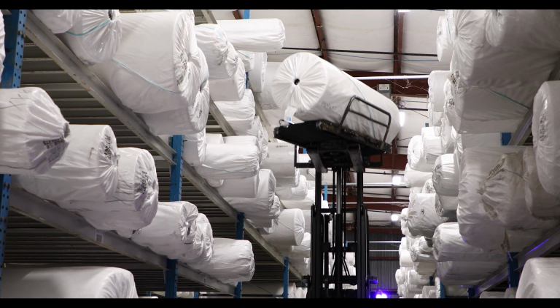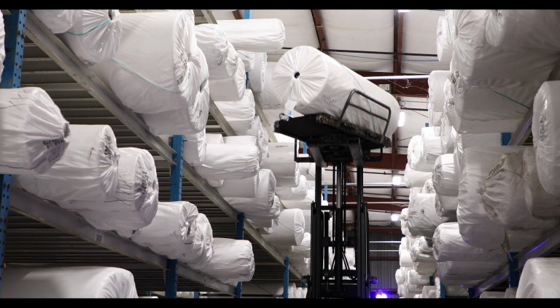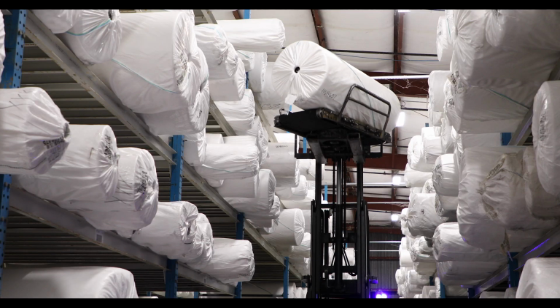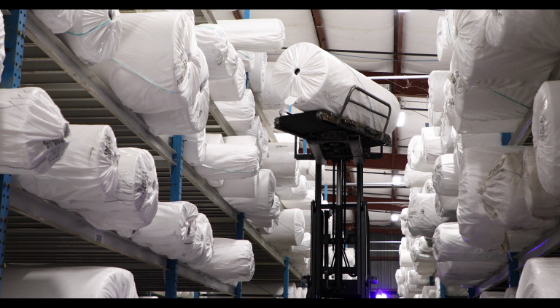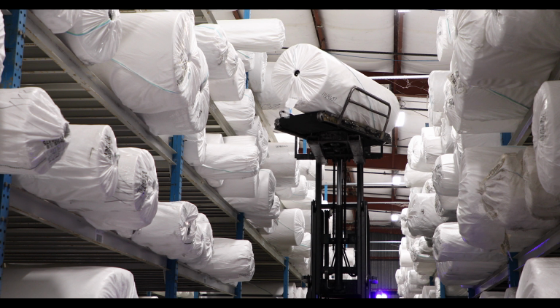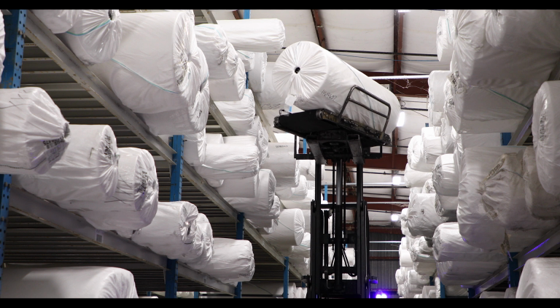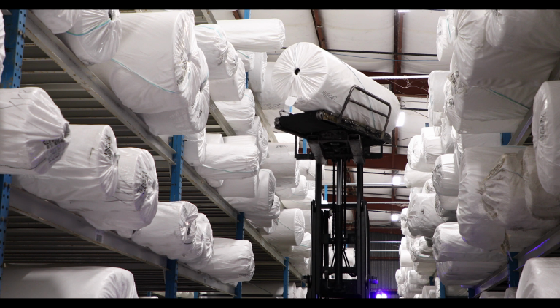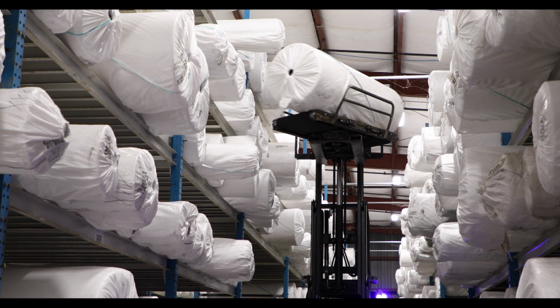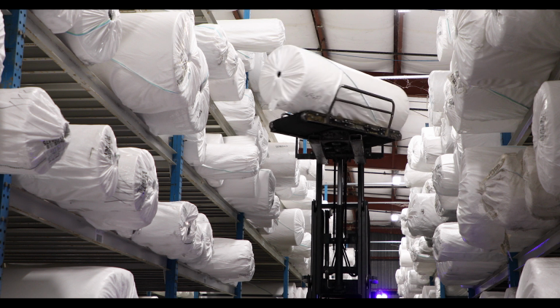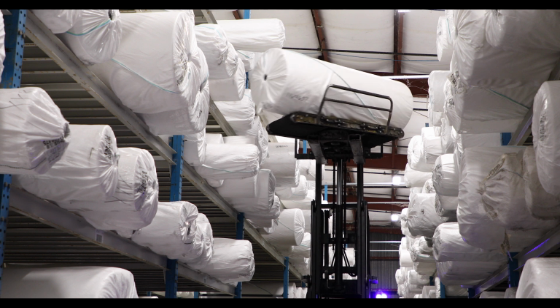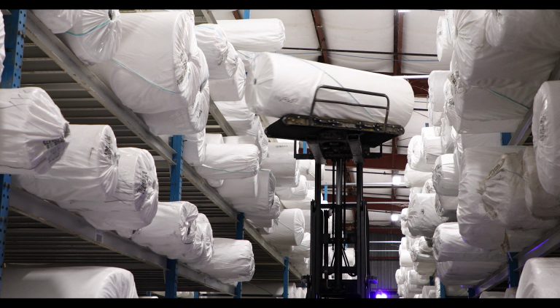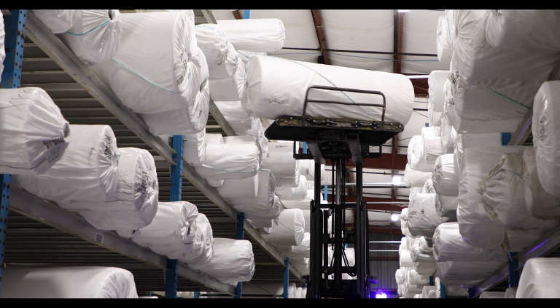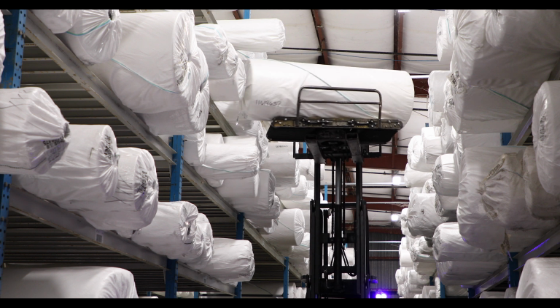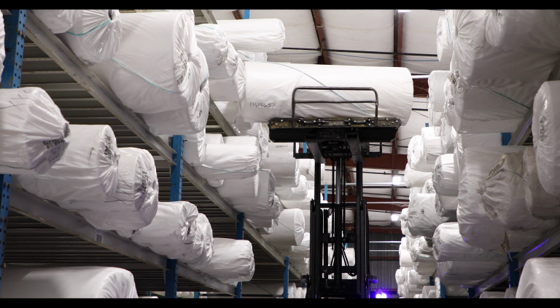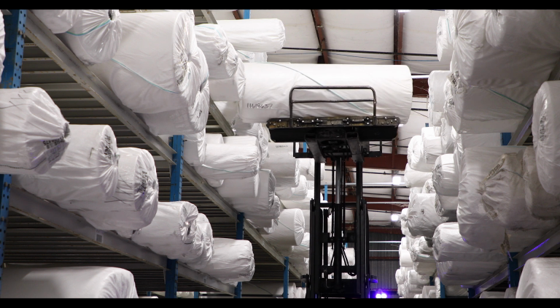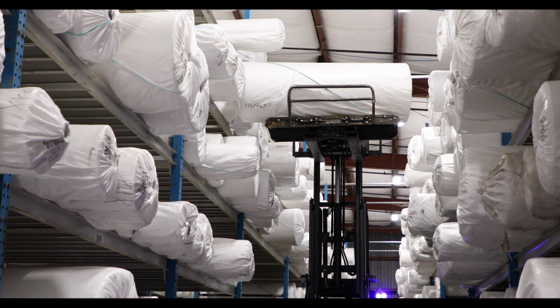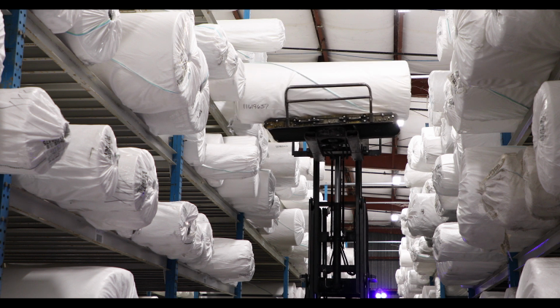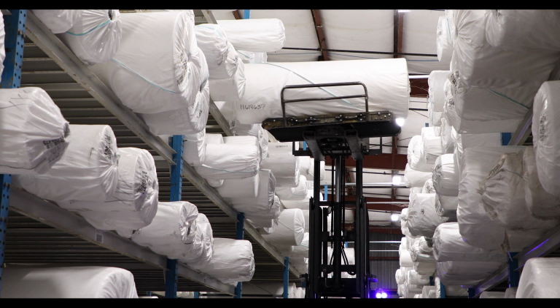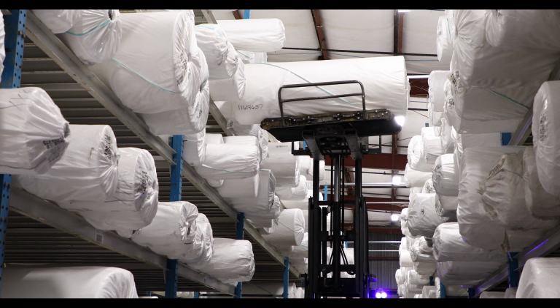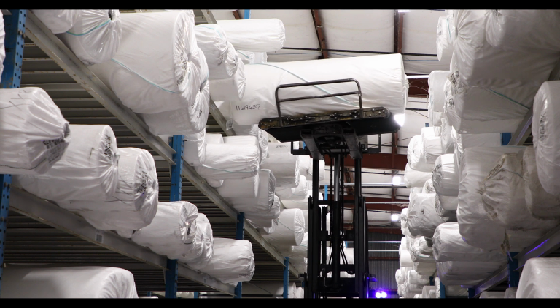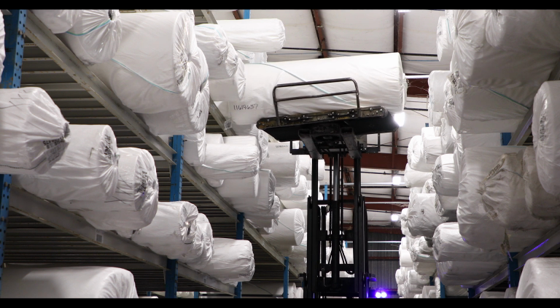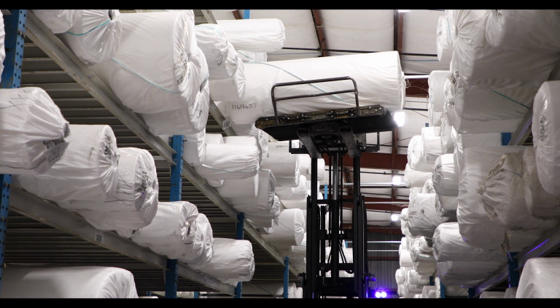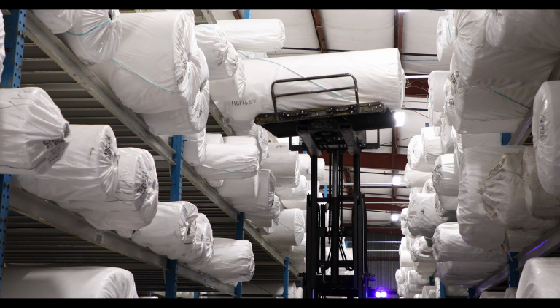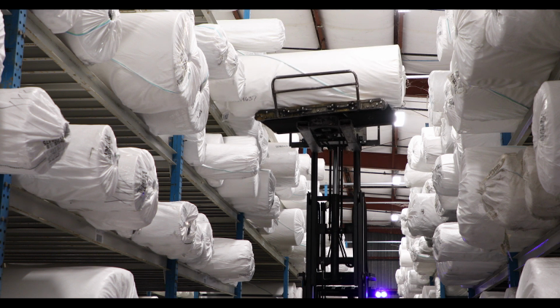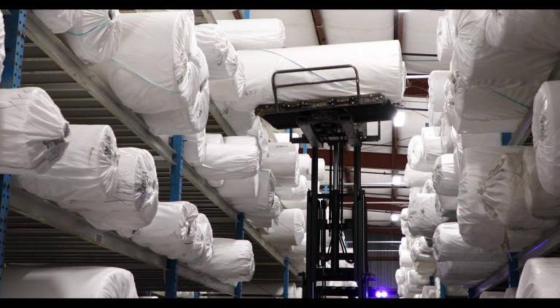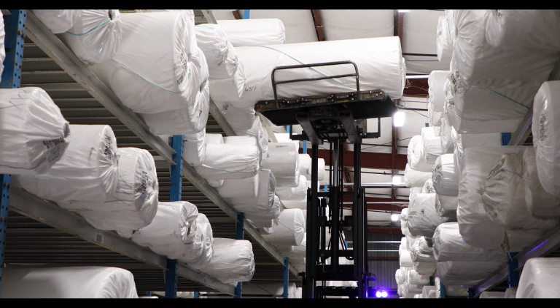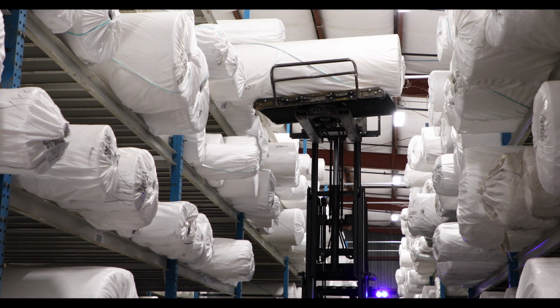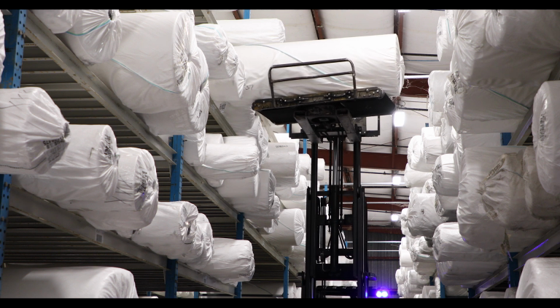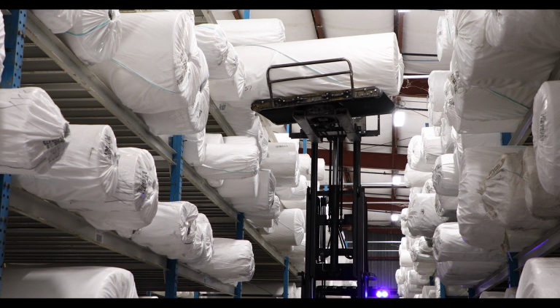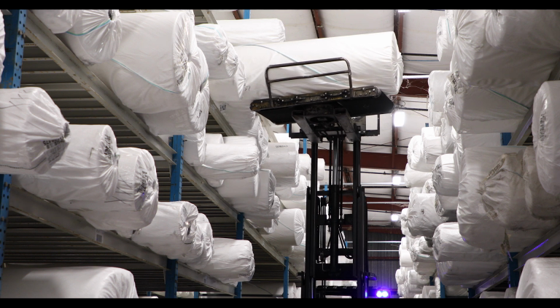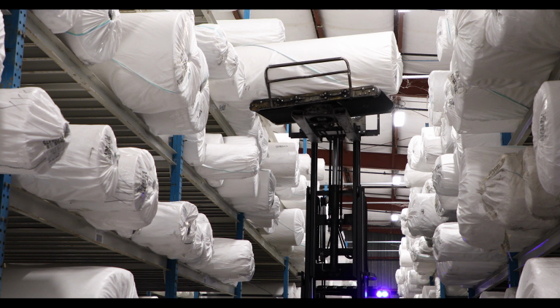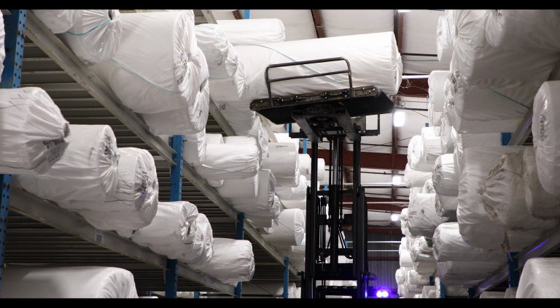Operators are then able to lift these bolts and place them on the warehouse racks until they are ready to be picked up.